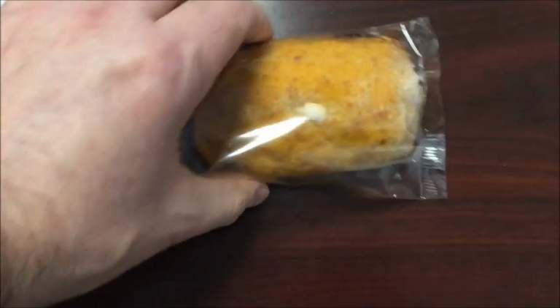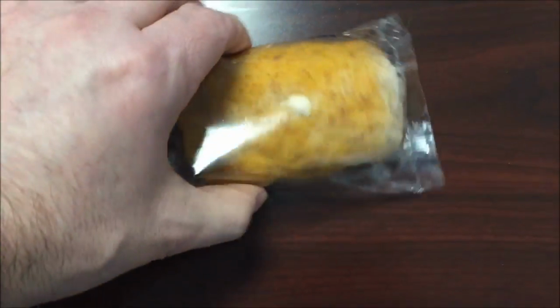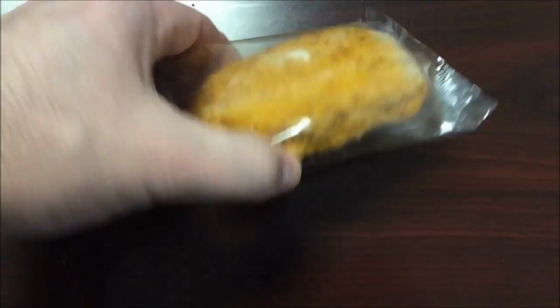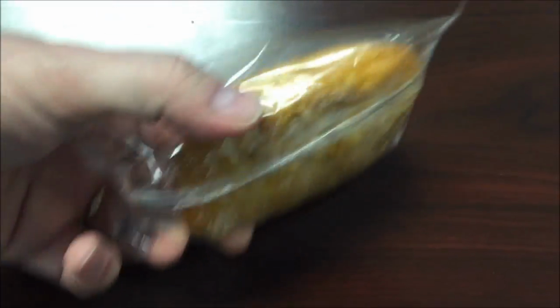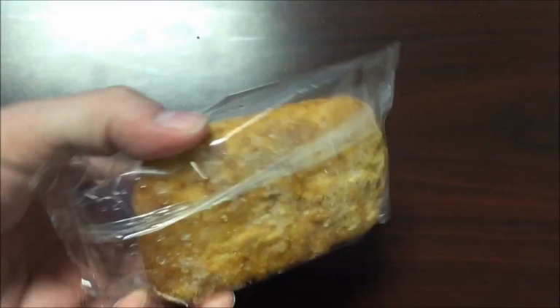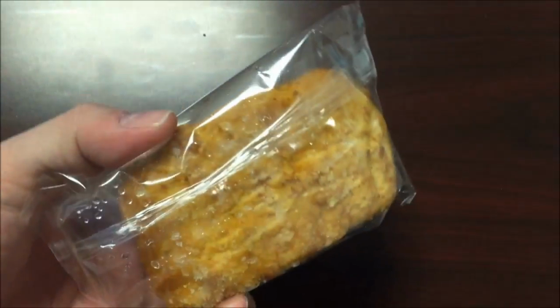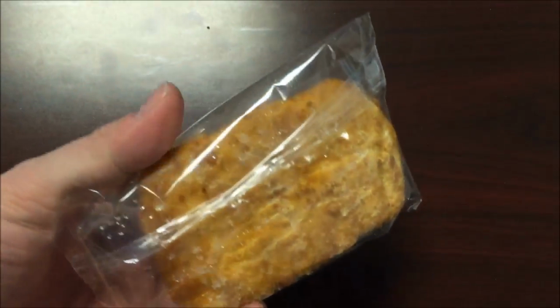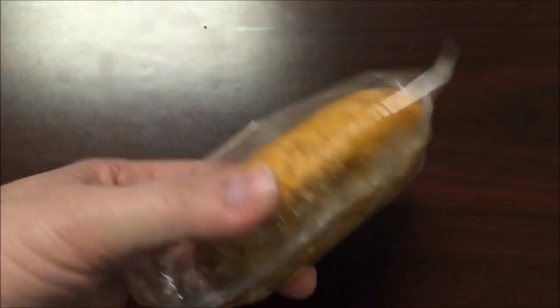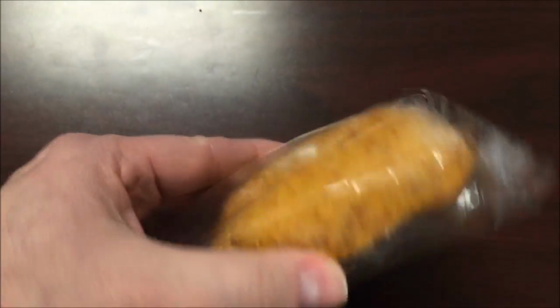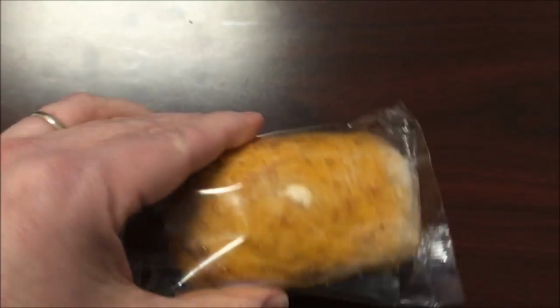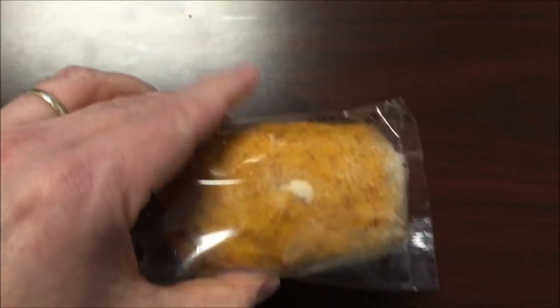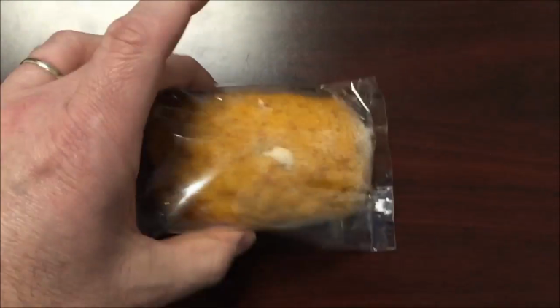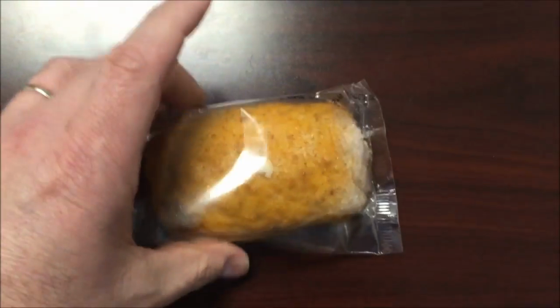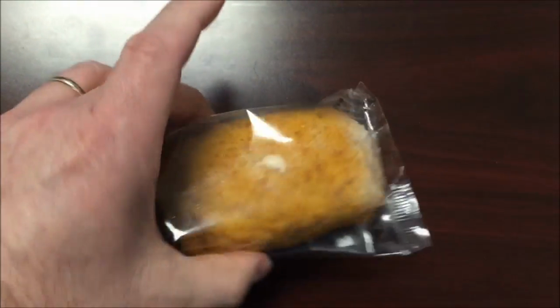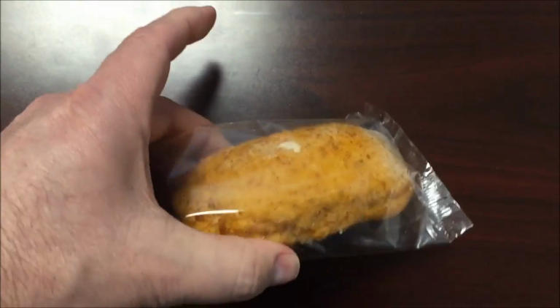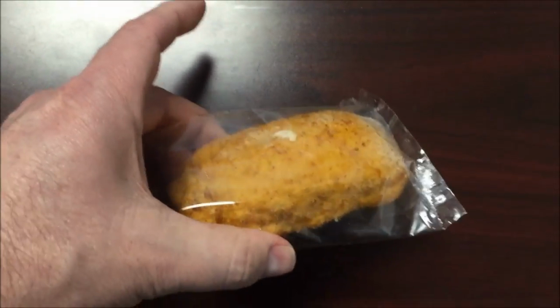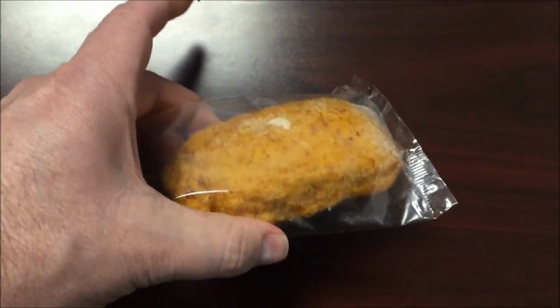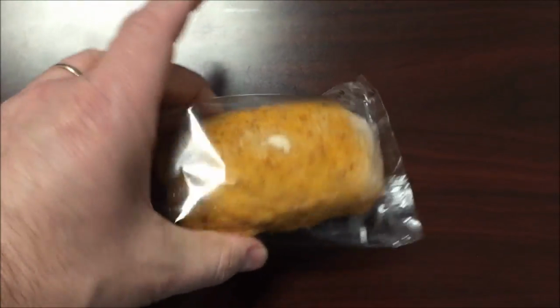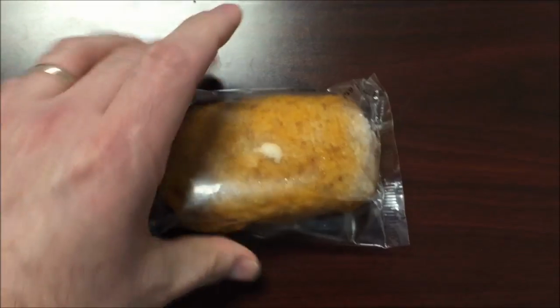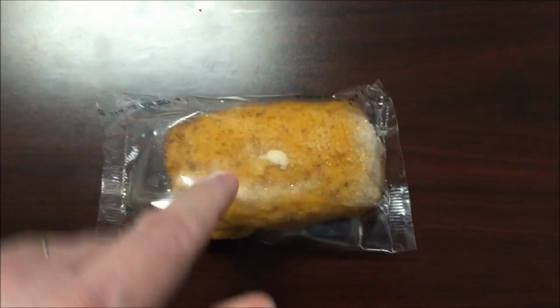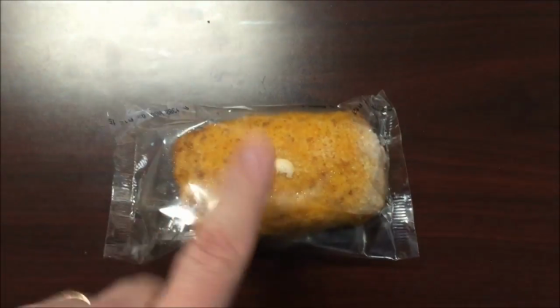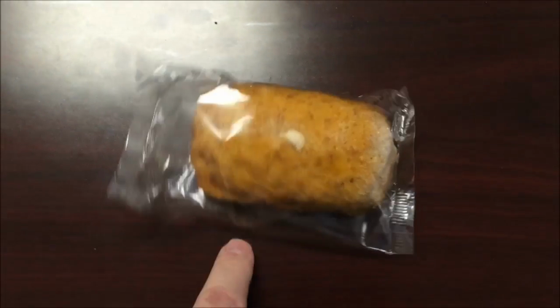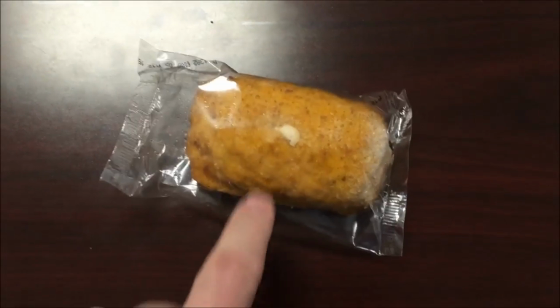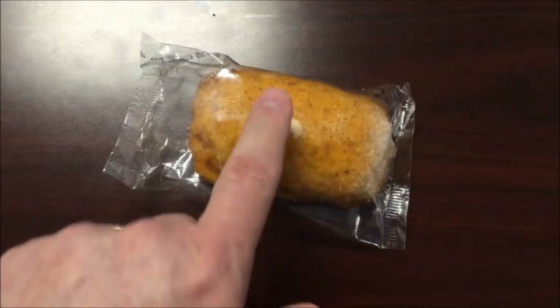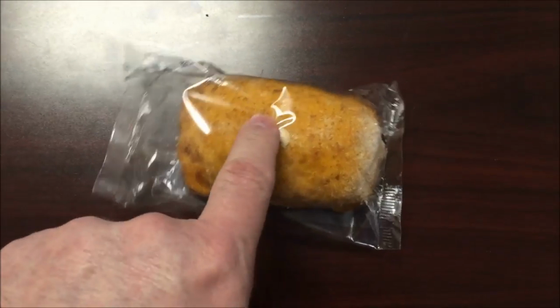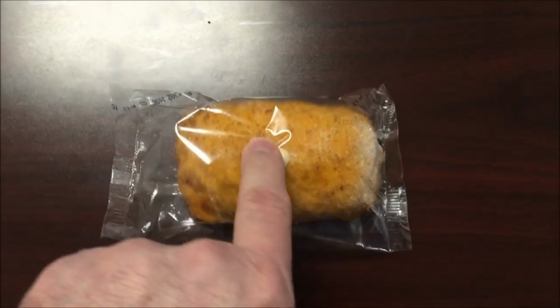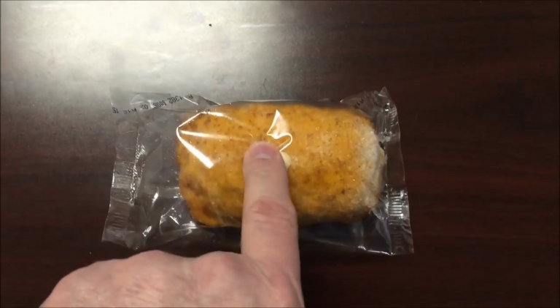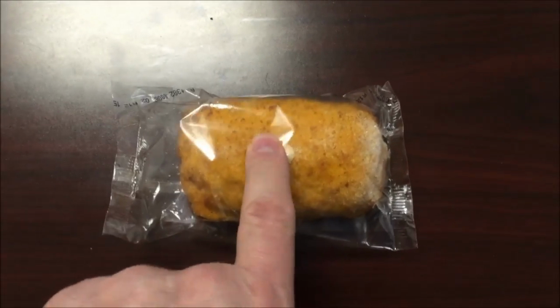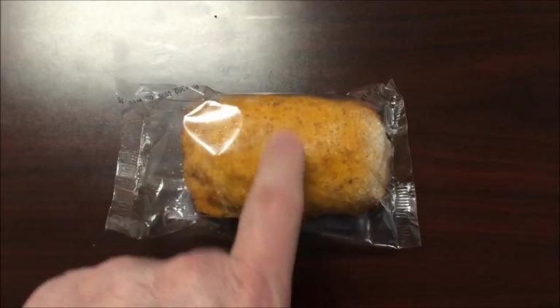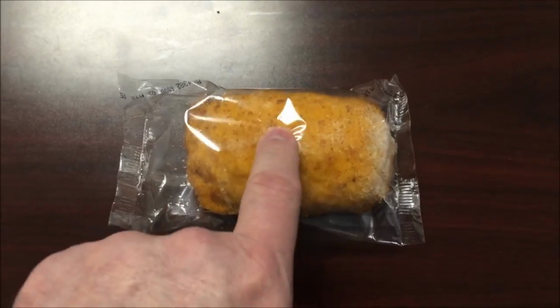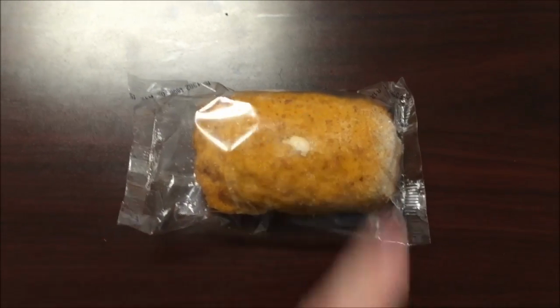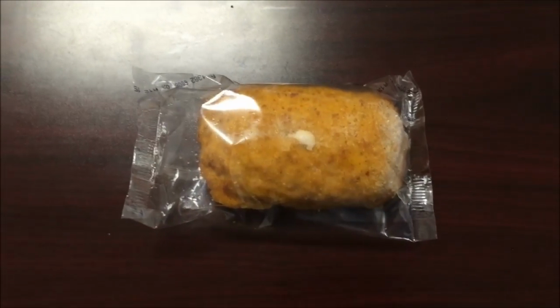That's what it looks like — pretty decent size, looks like a little bun. Let me get this in the microwave for two fifteen and I'll be back.